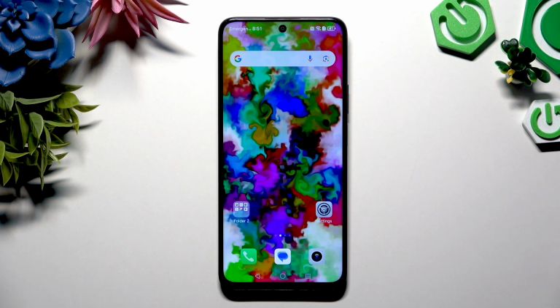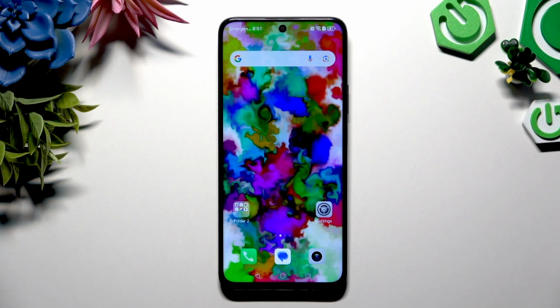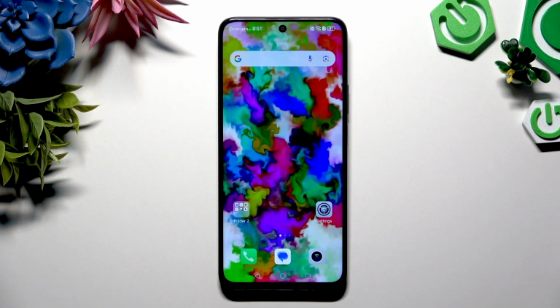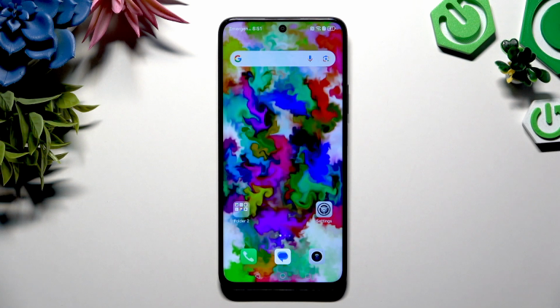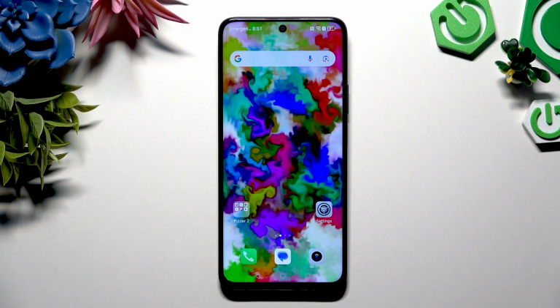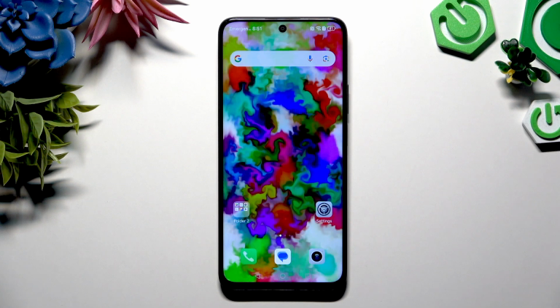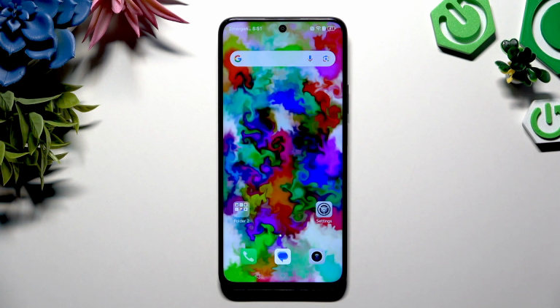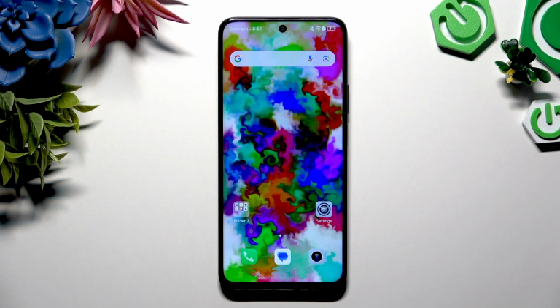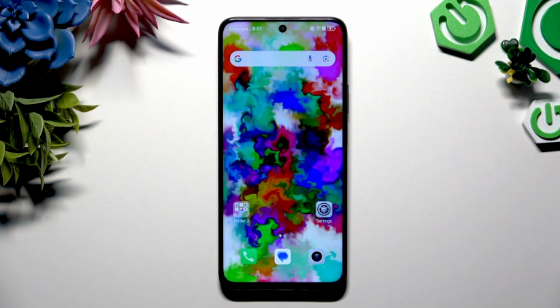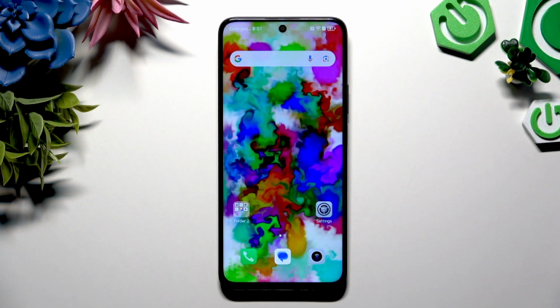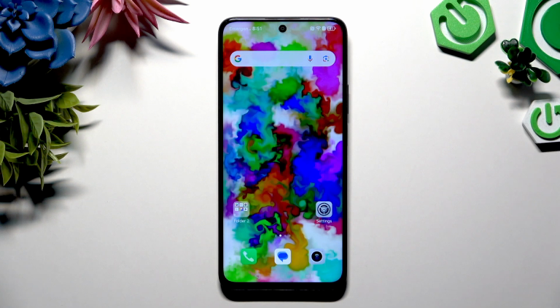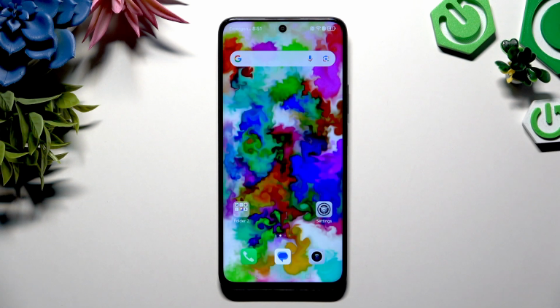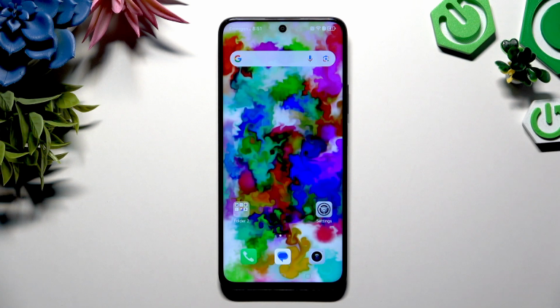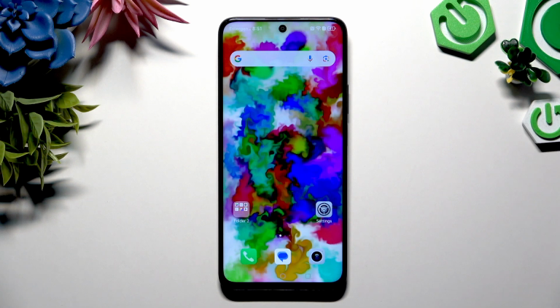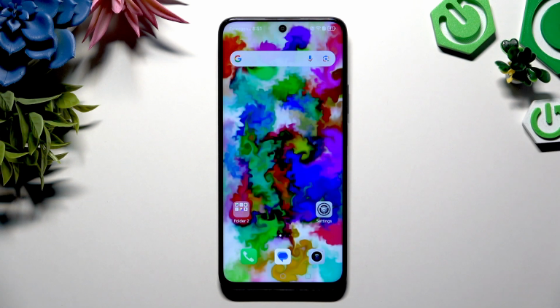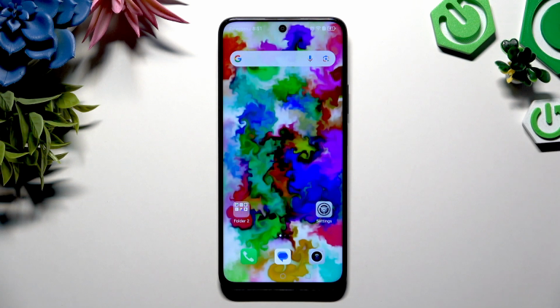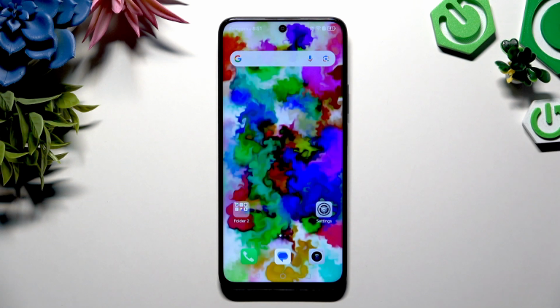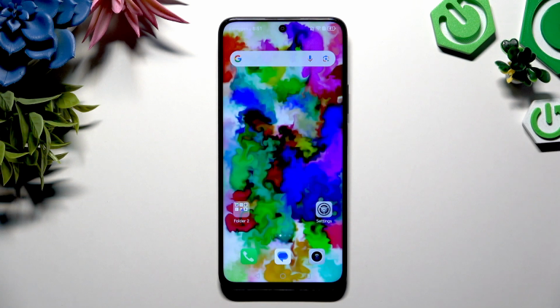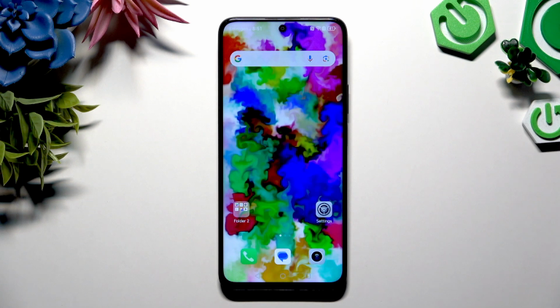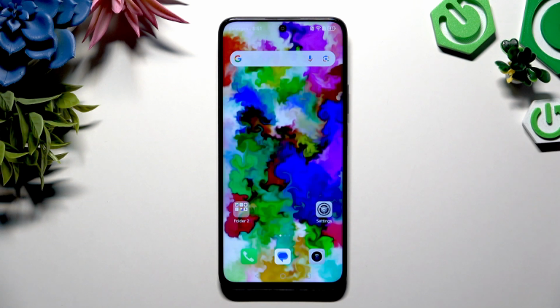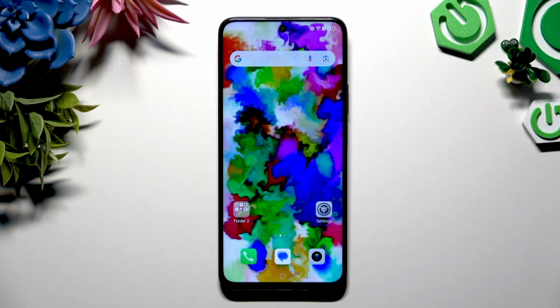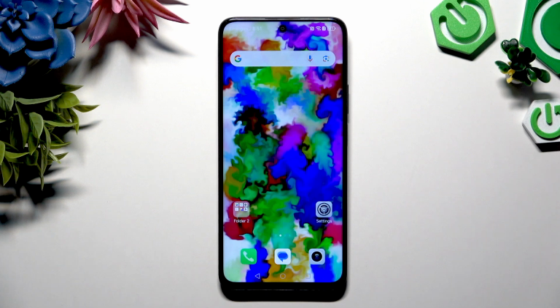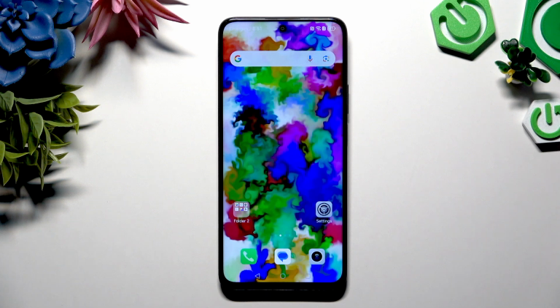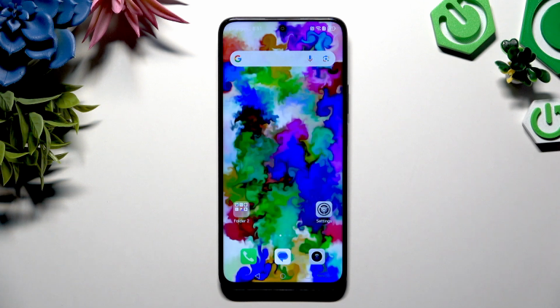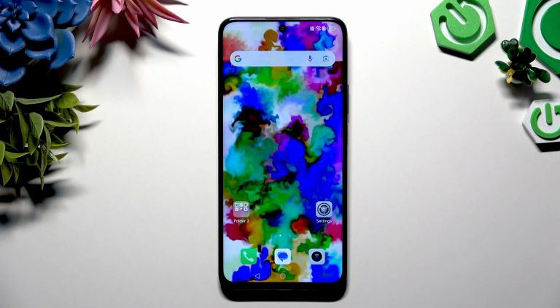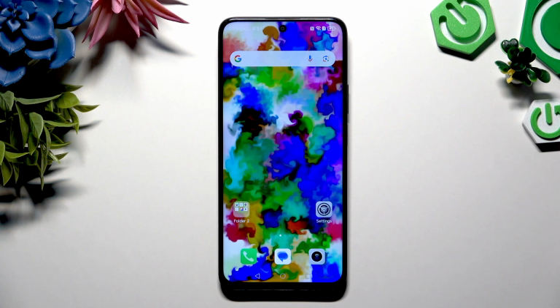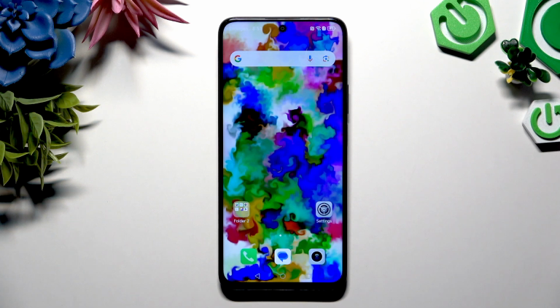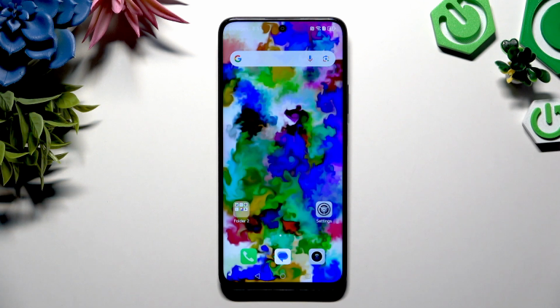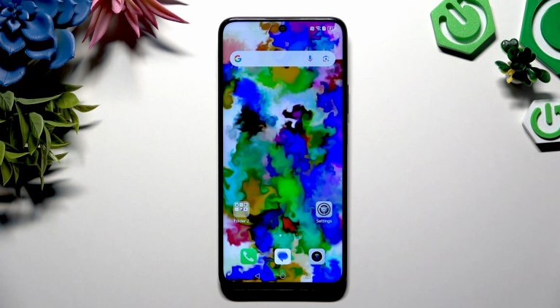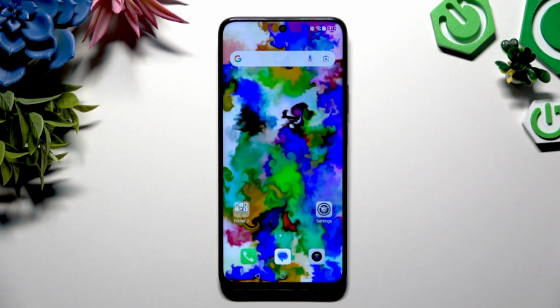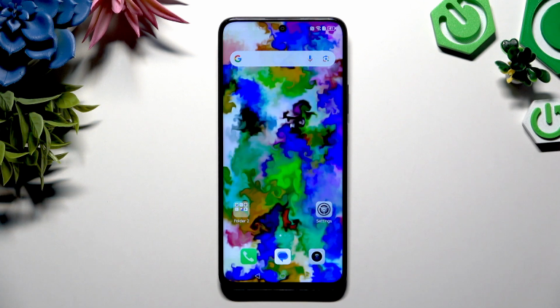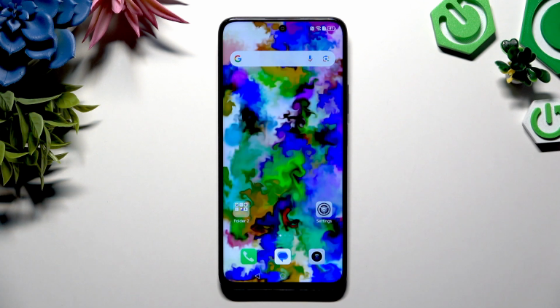In front of me is Honor X7C, and today I would like to show you how you can clone apps.